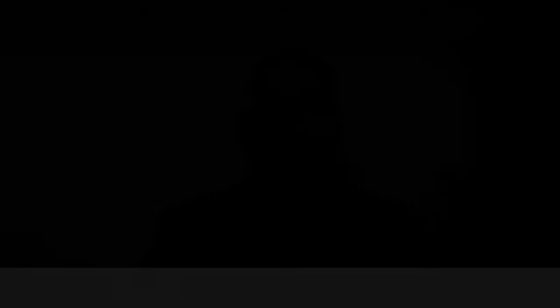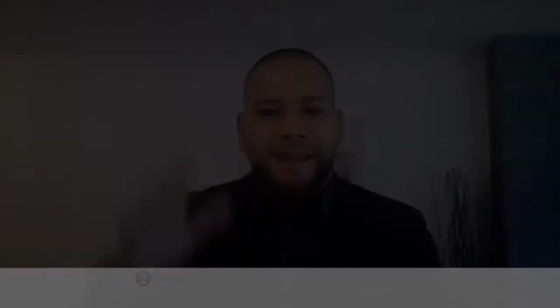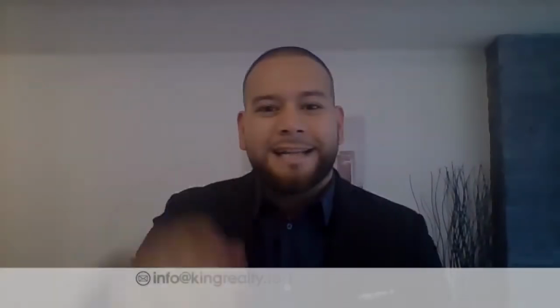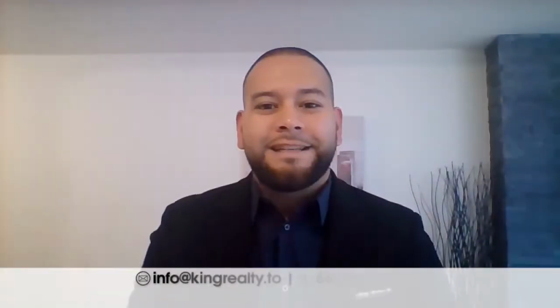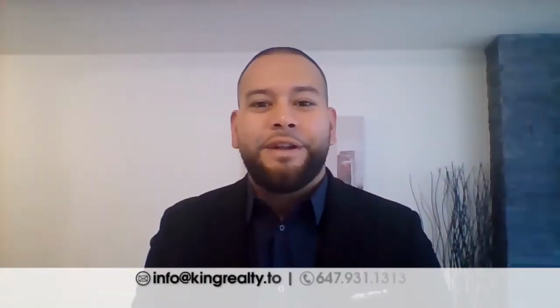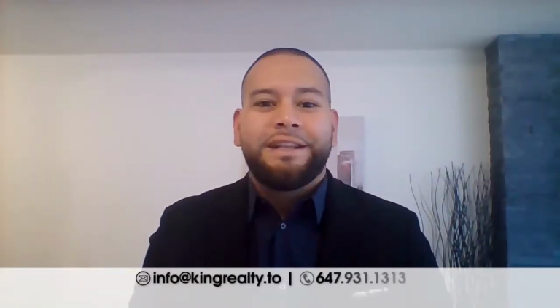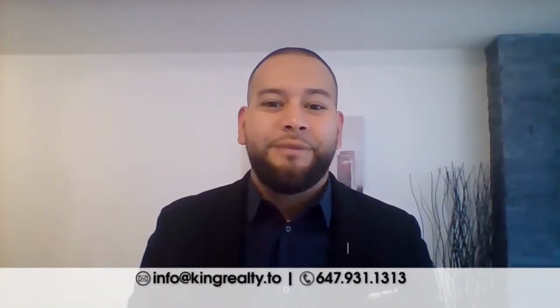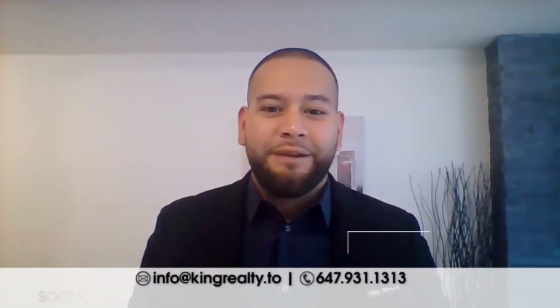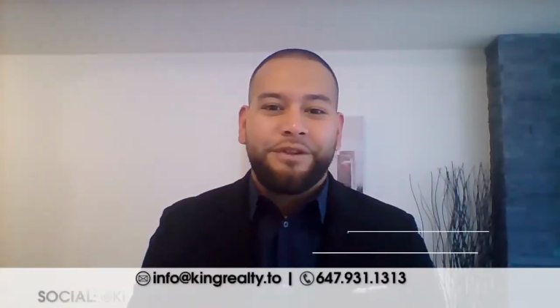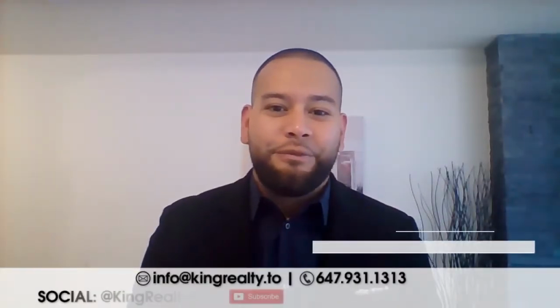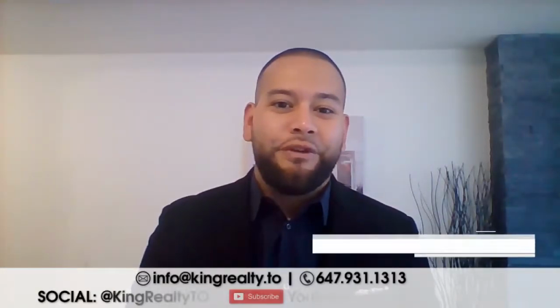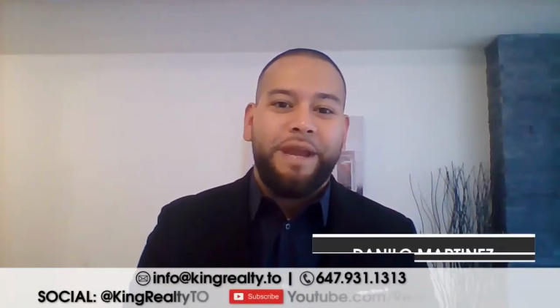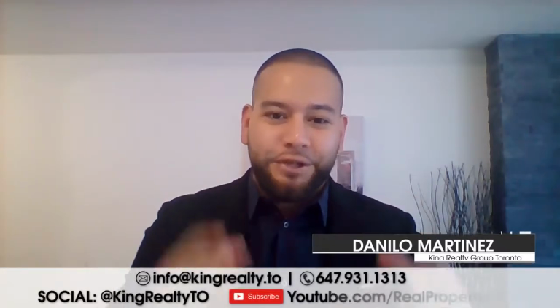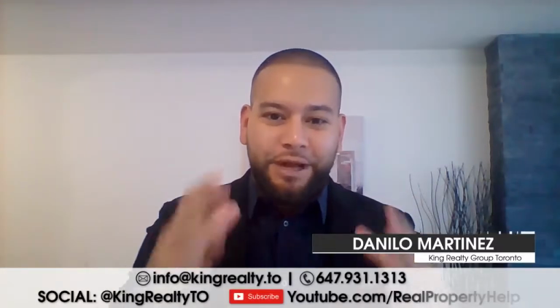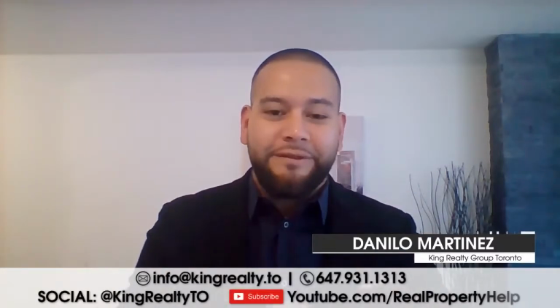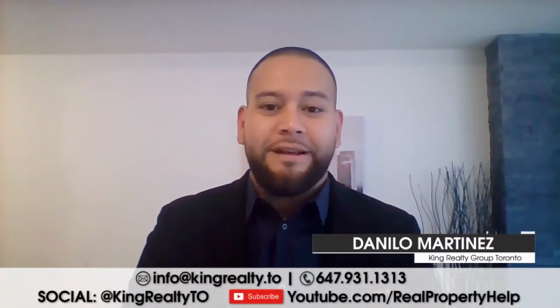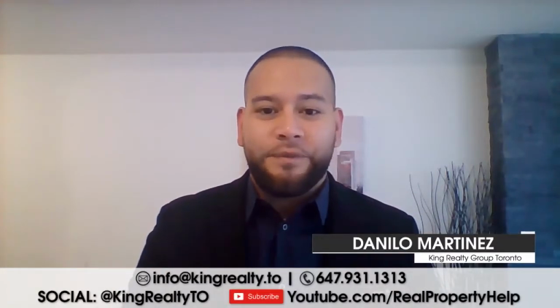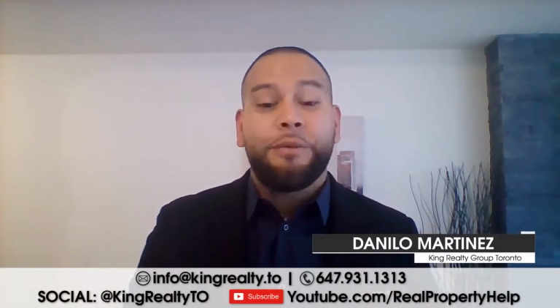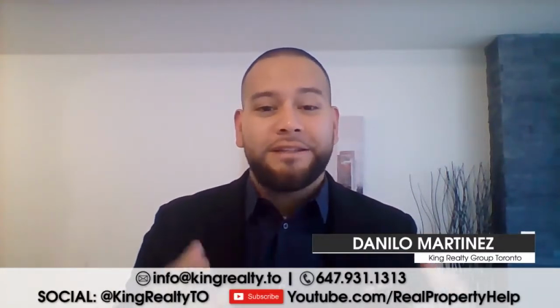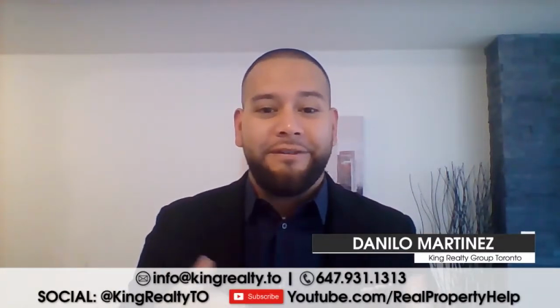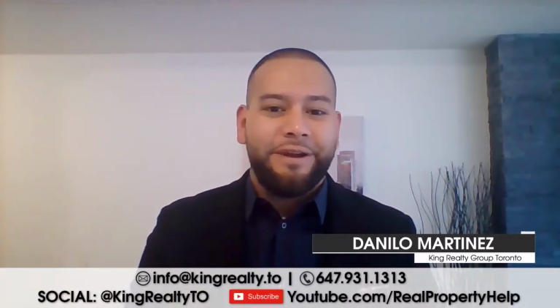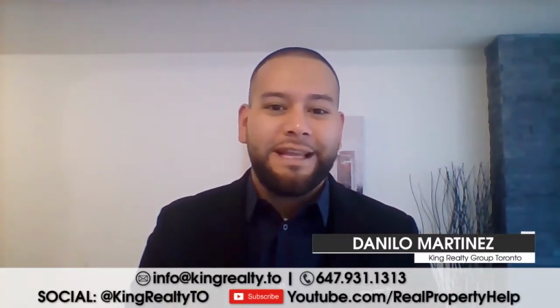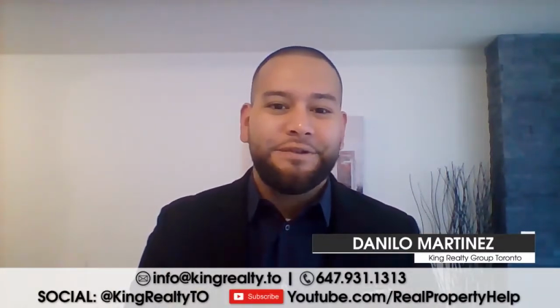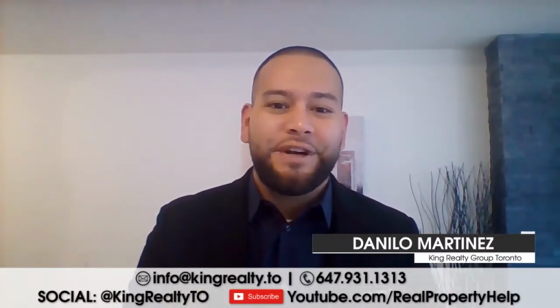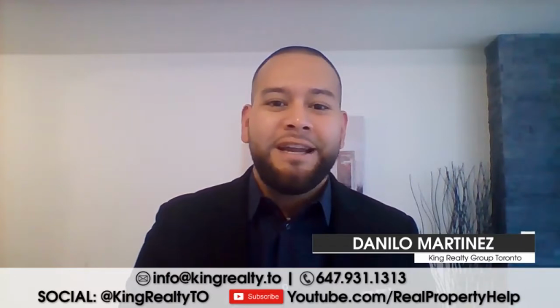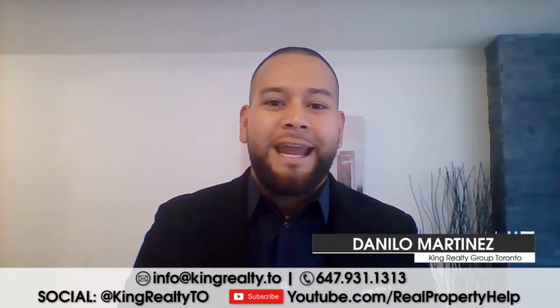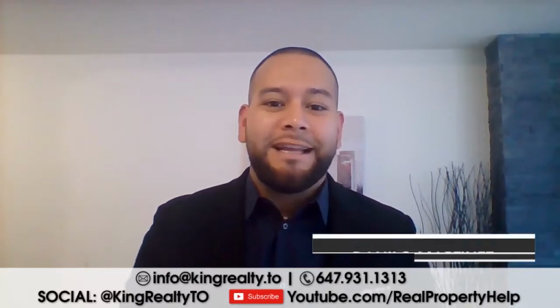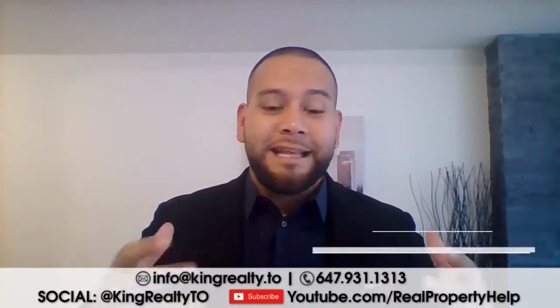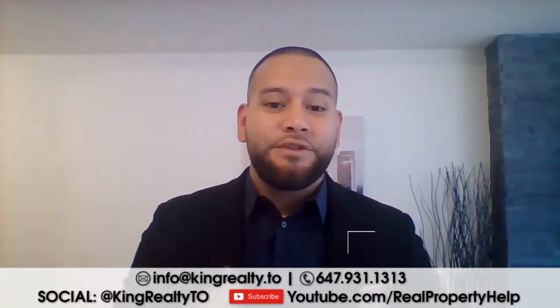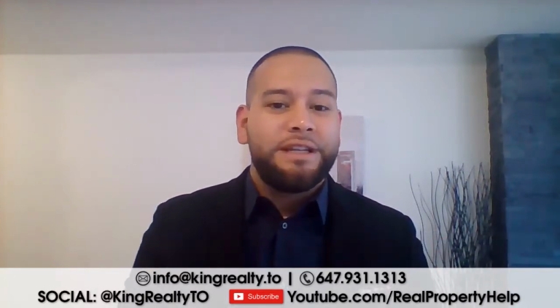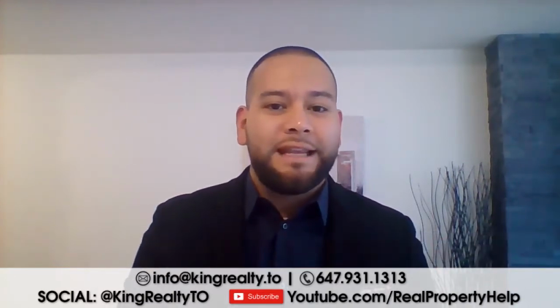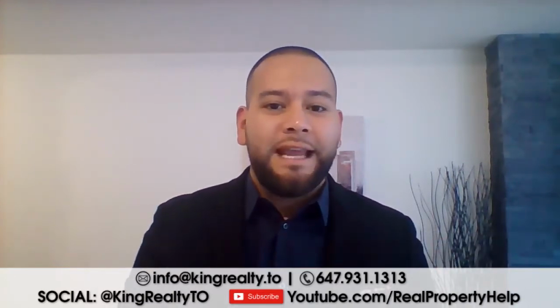Hey guys, how's it going? It's Danilo from the King Realty Group of Roll the Page. Hope you guys are having a great day so far and thanks for joining us again.